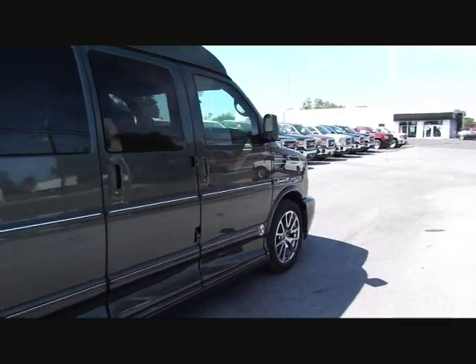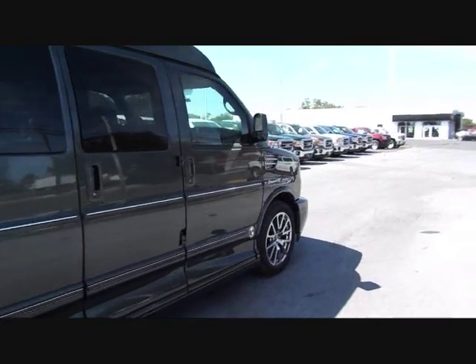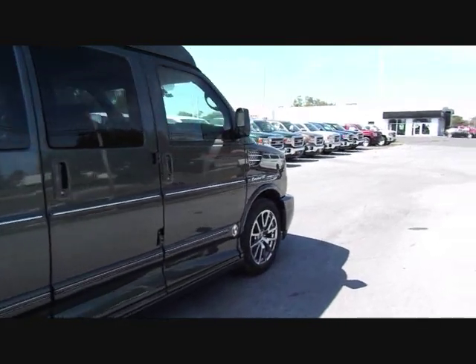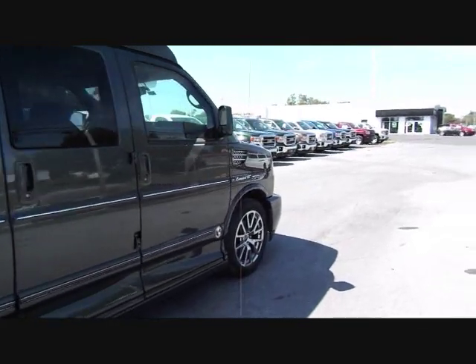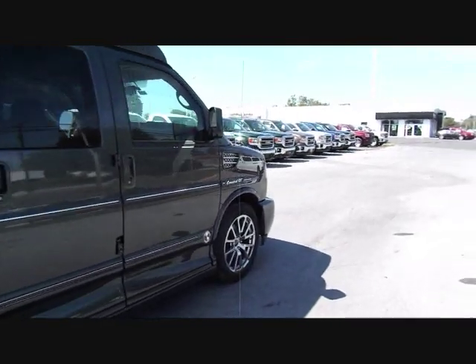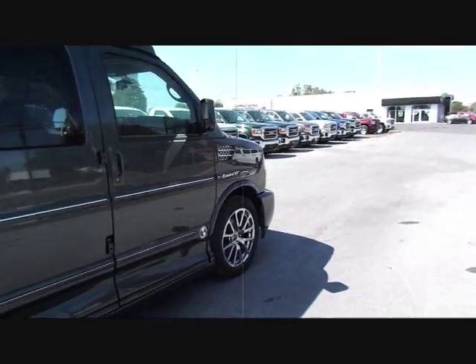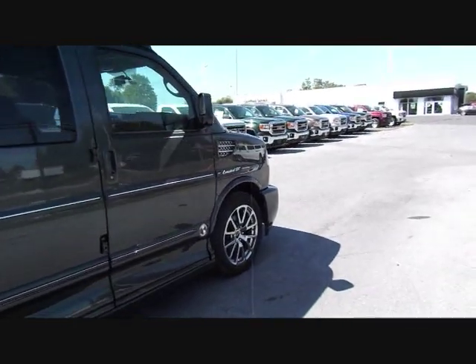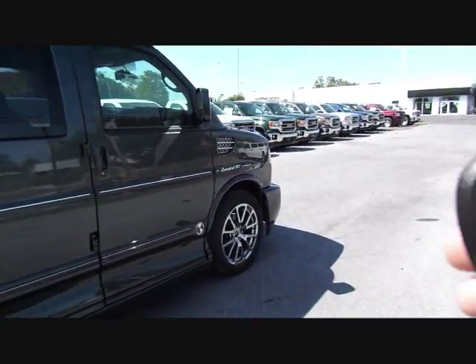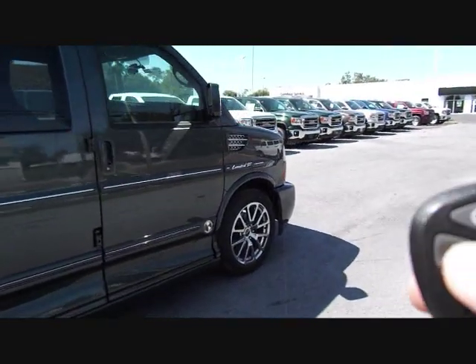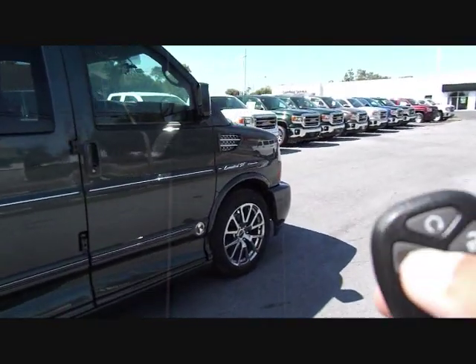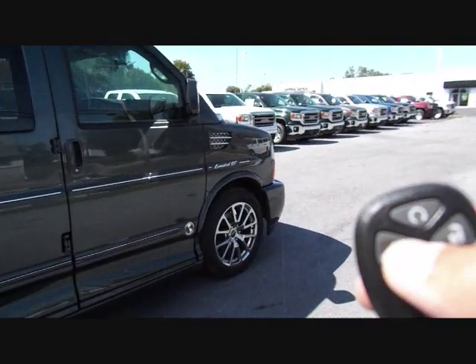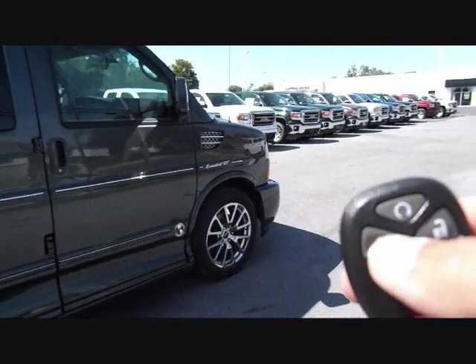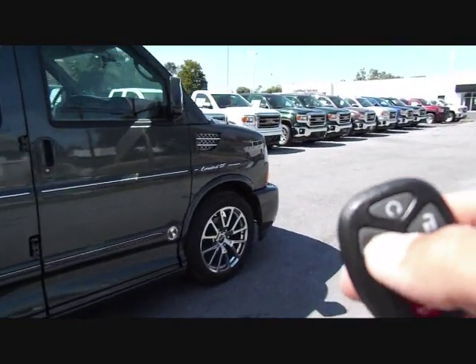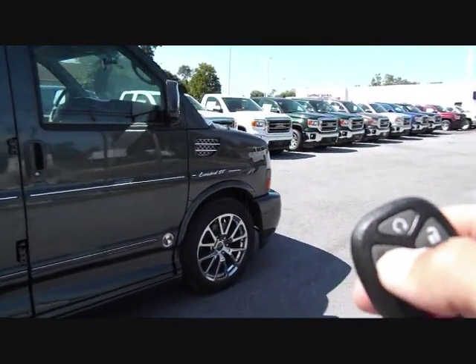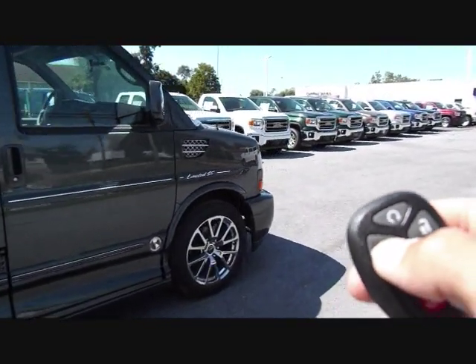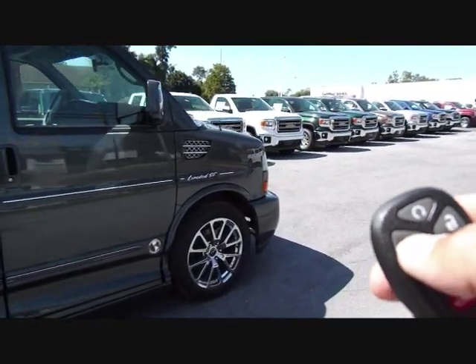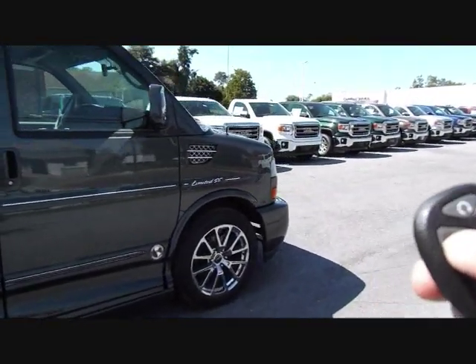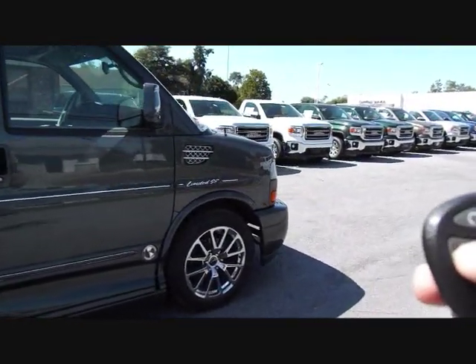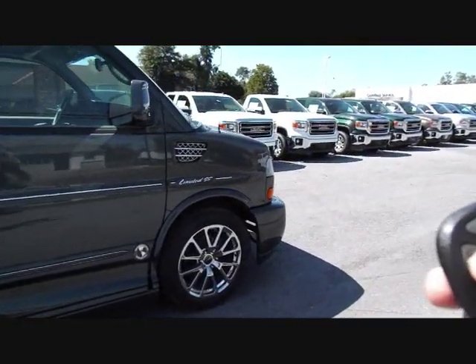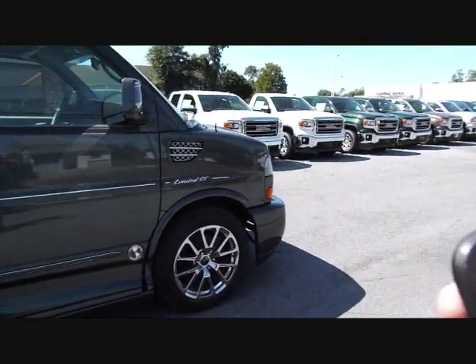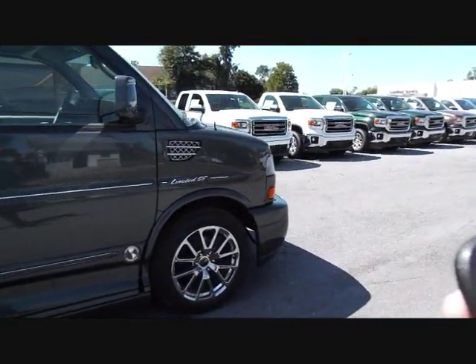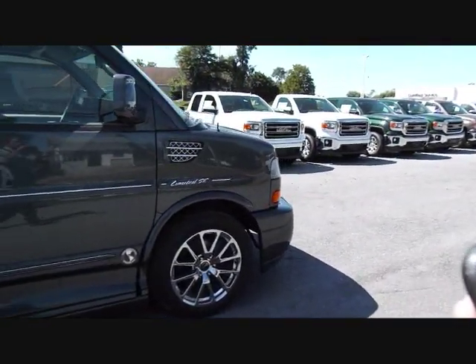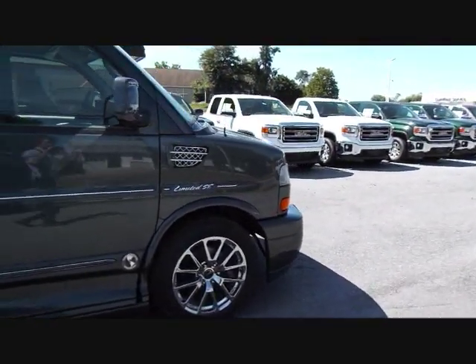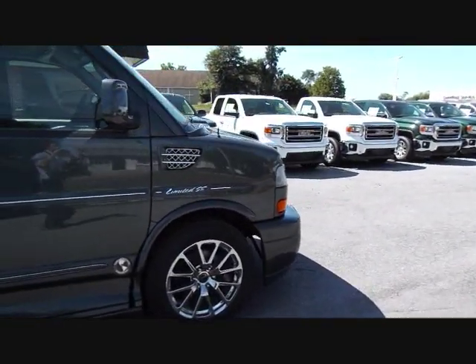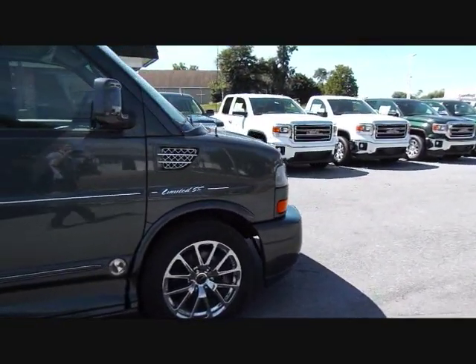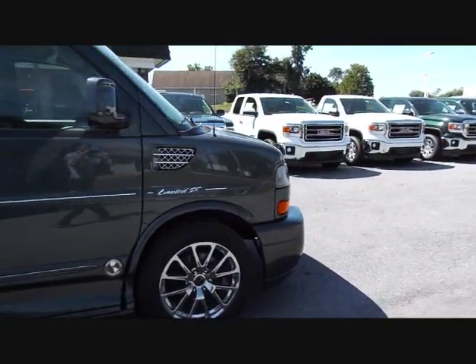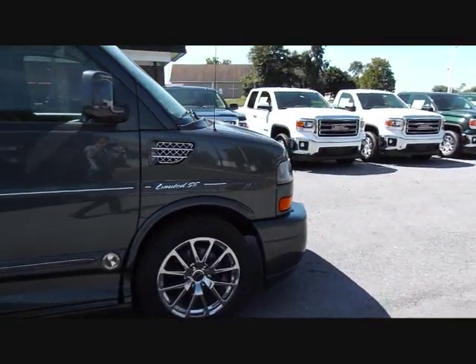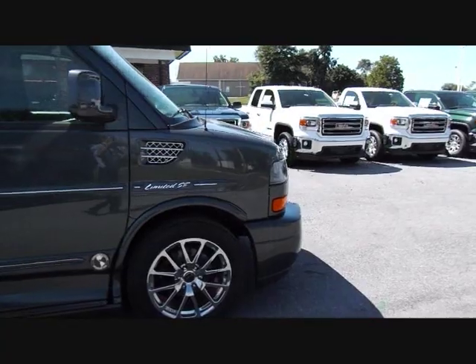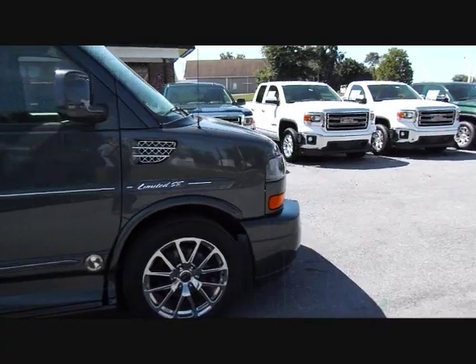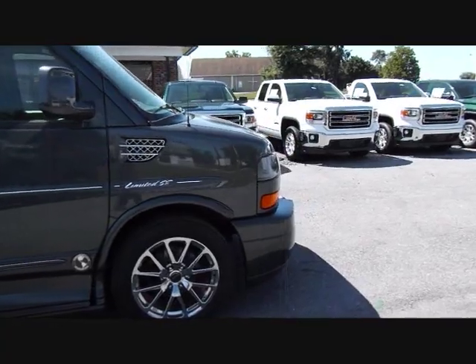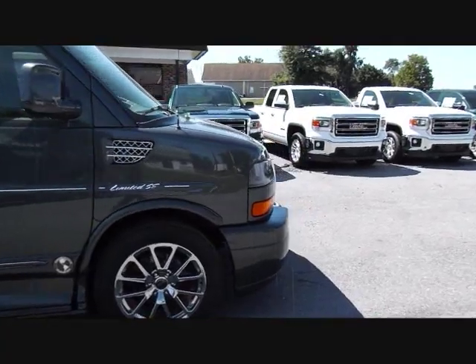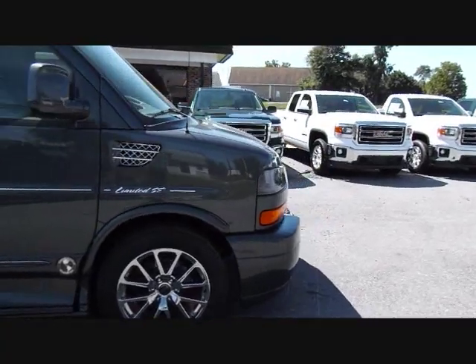As you can see, the vehicle has remote keyless entry with remote start.